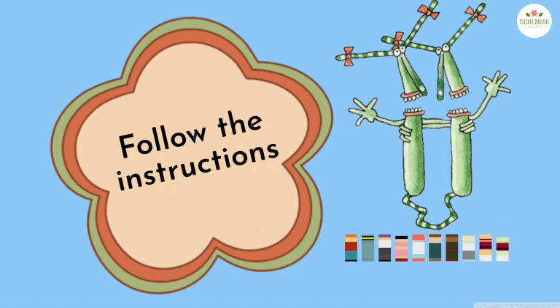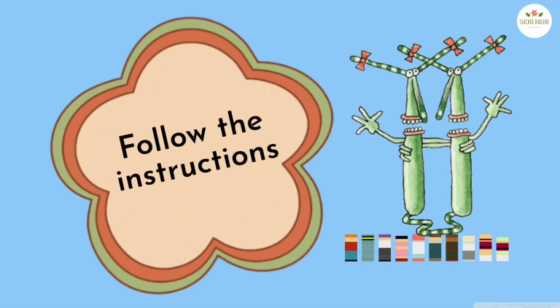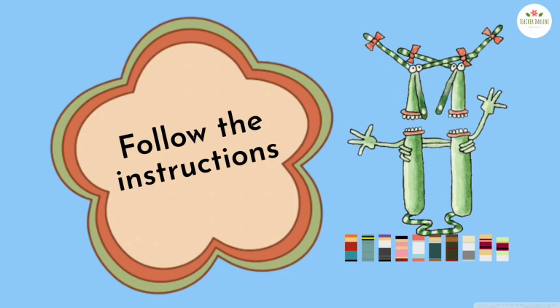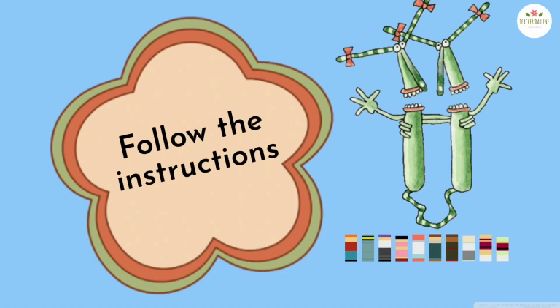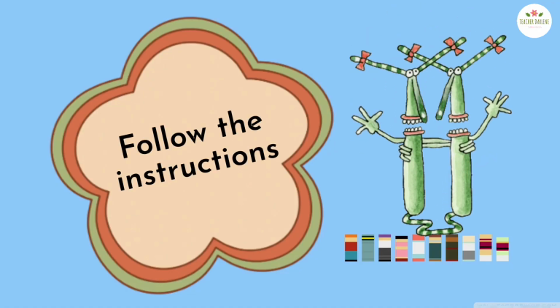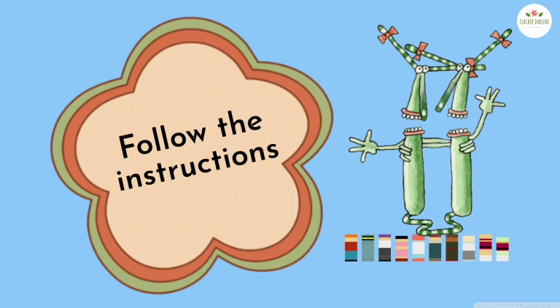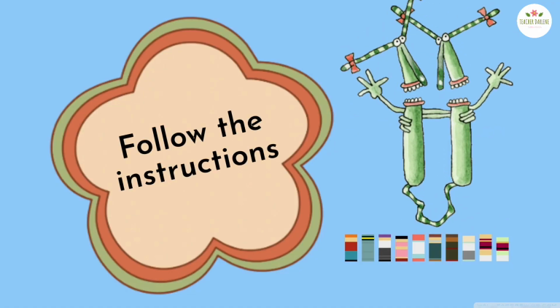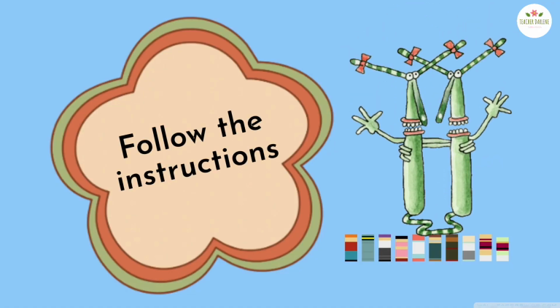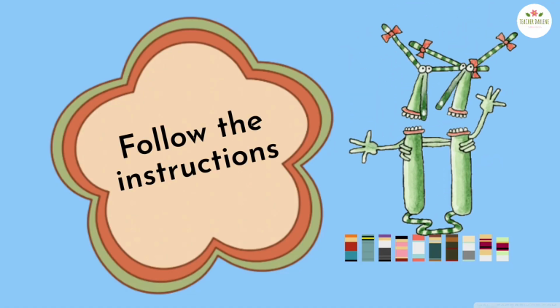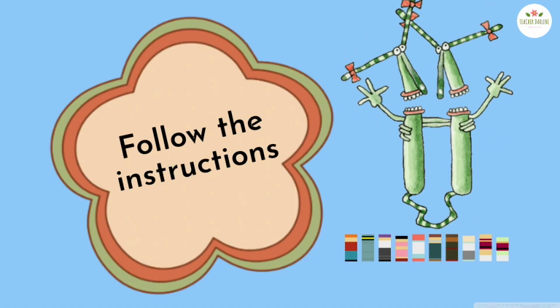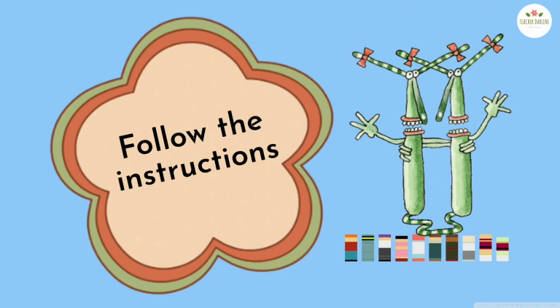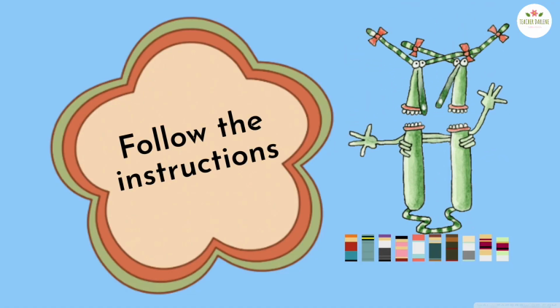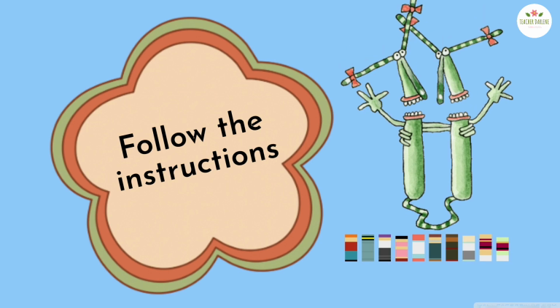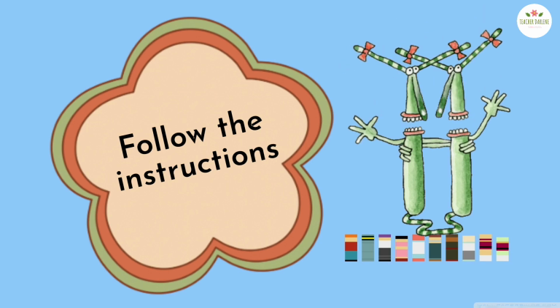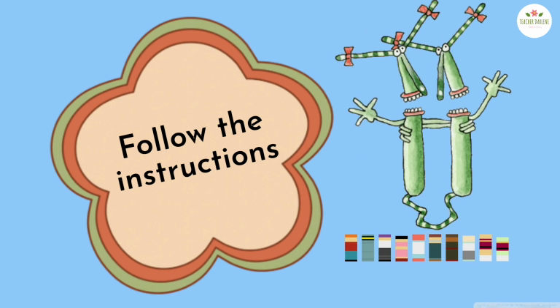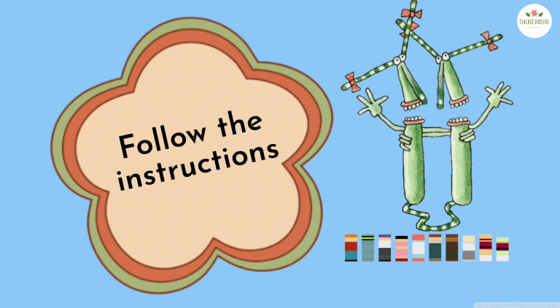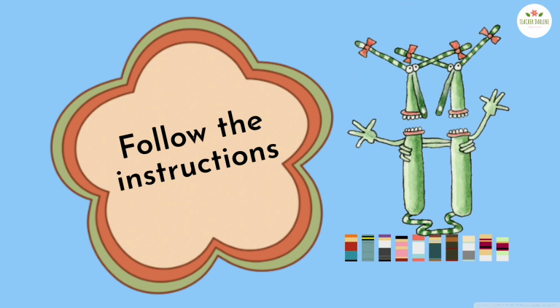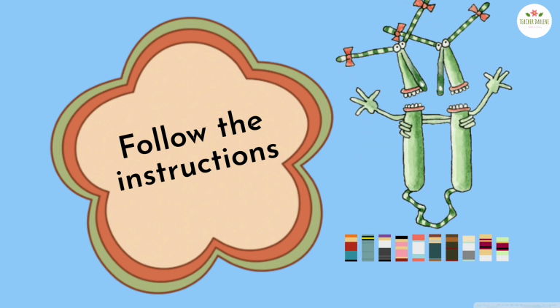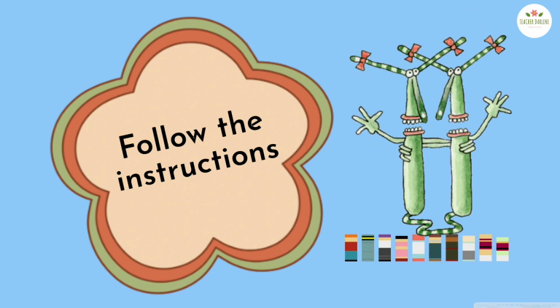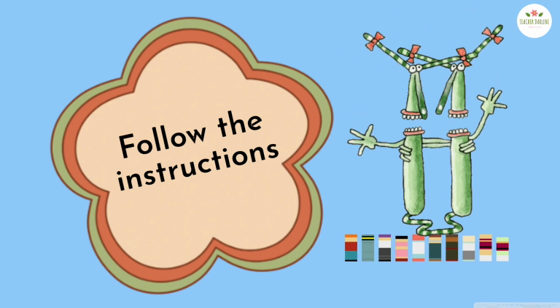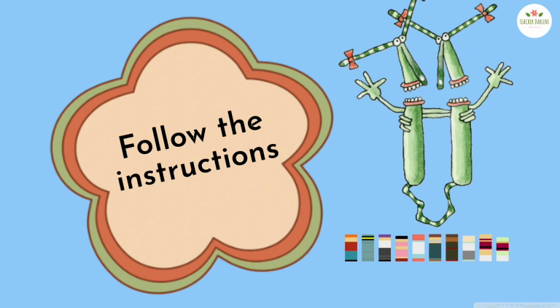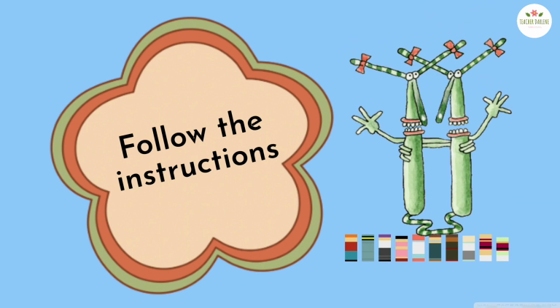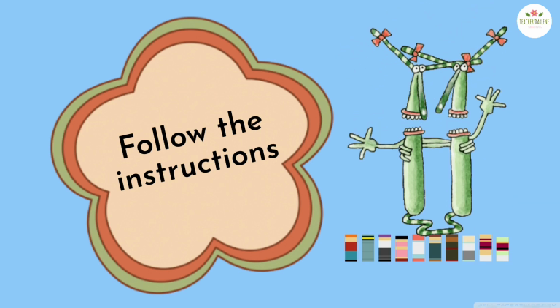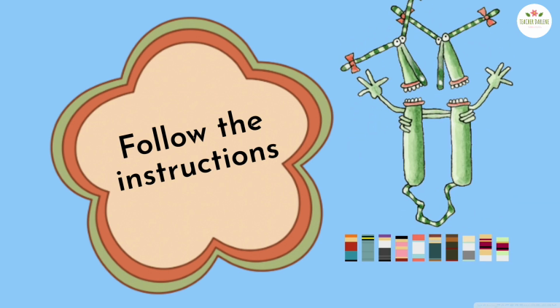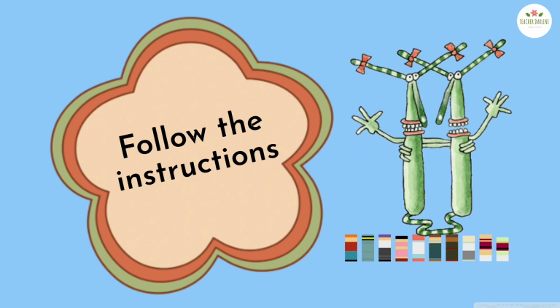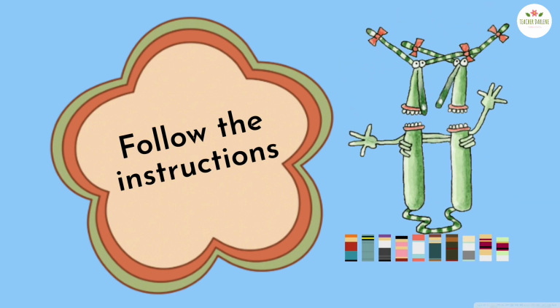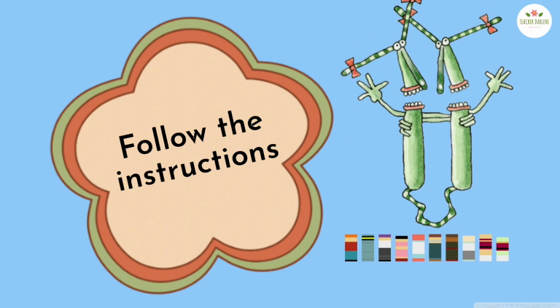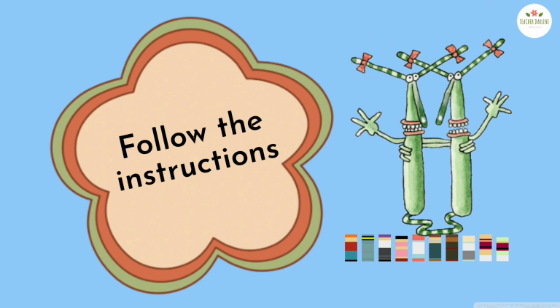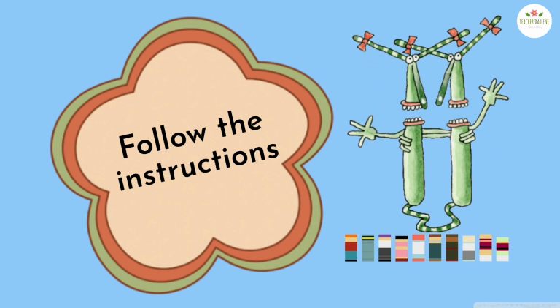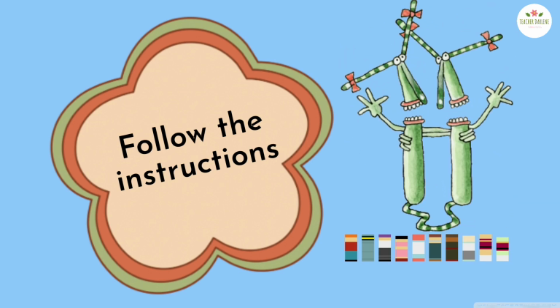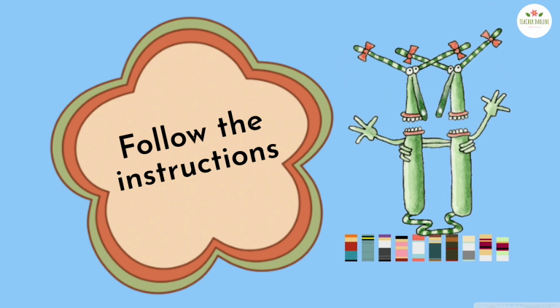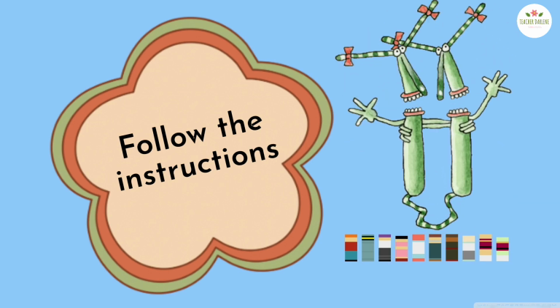Before we proceed, let's do some warm-up. Listen and follow the instructions.